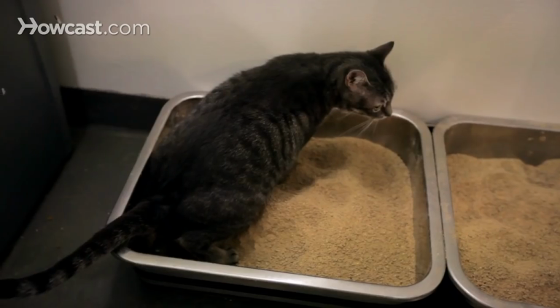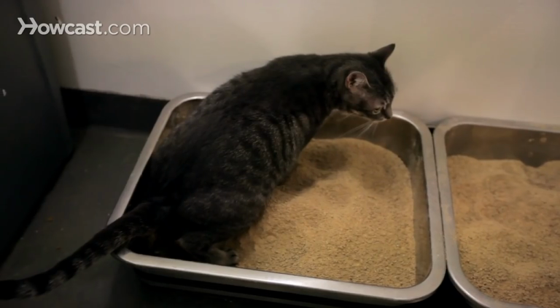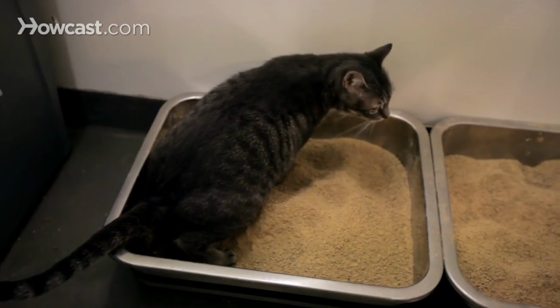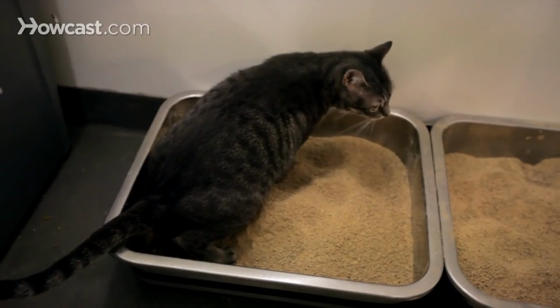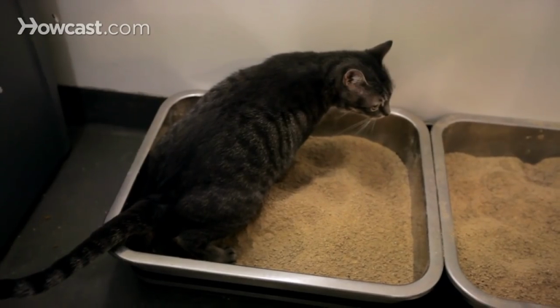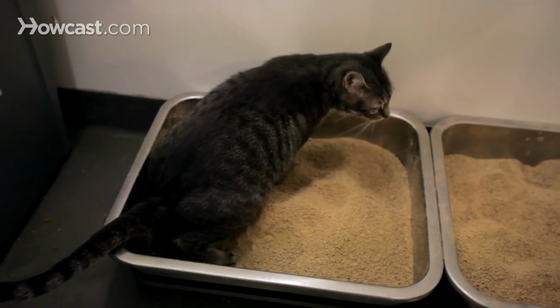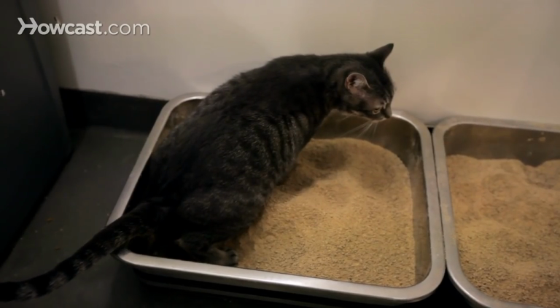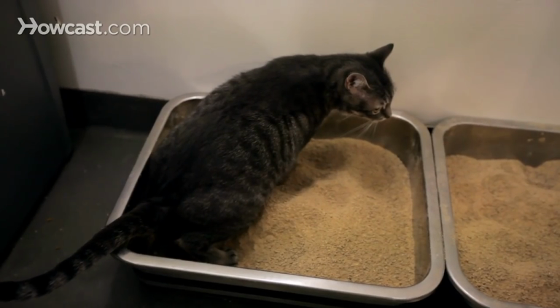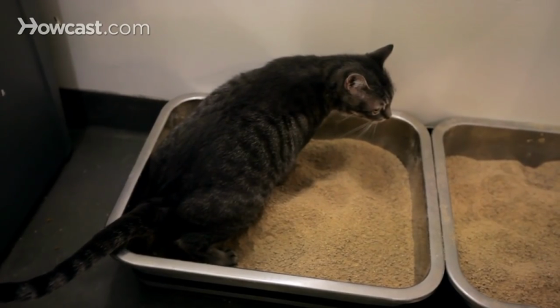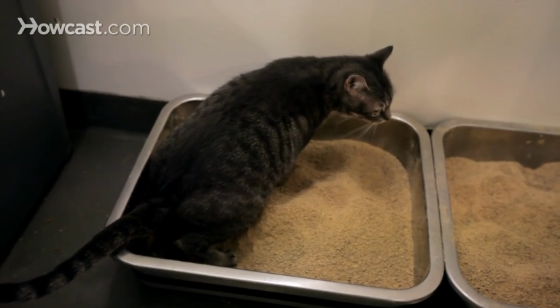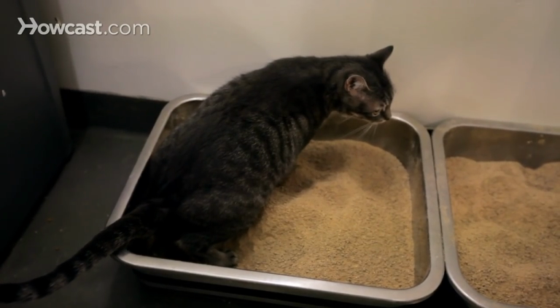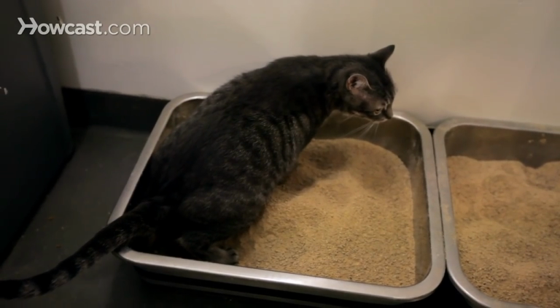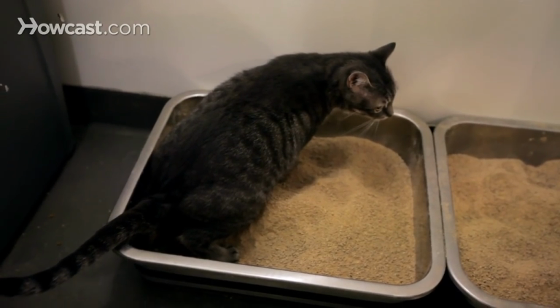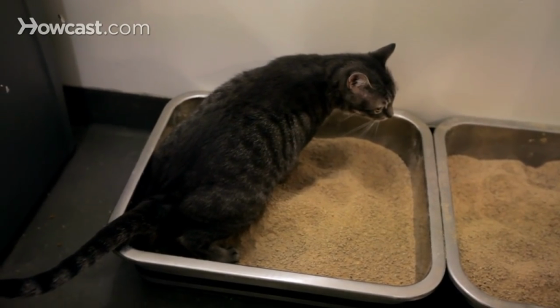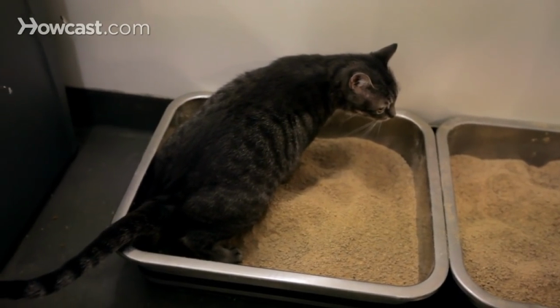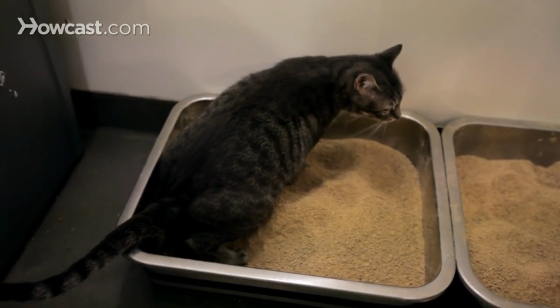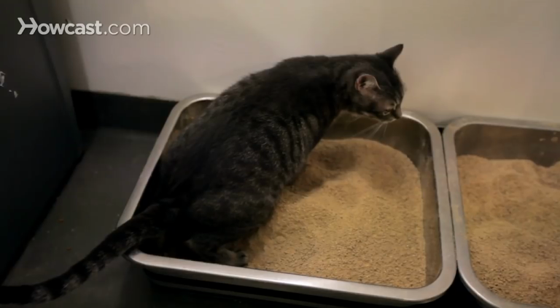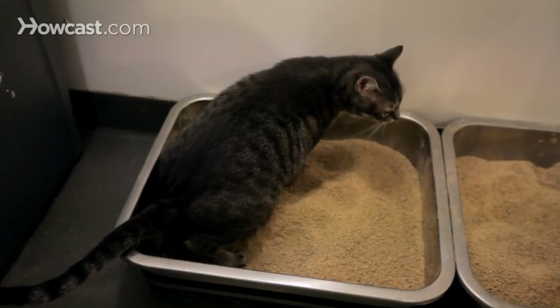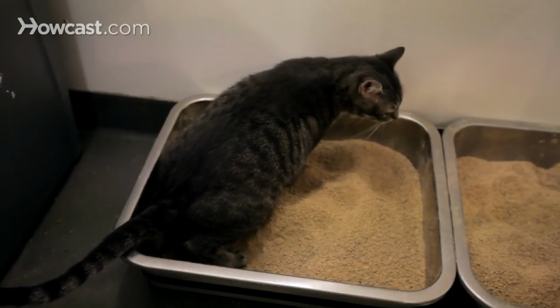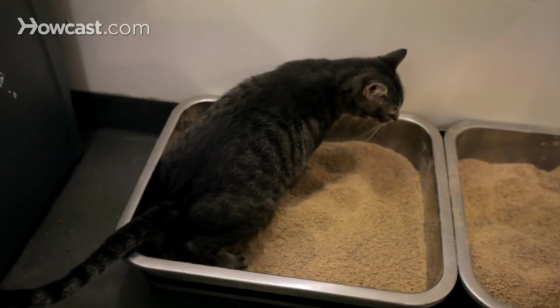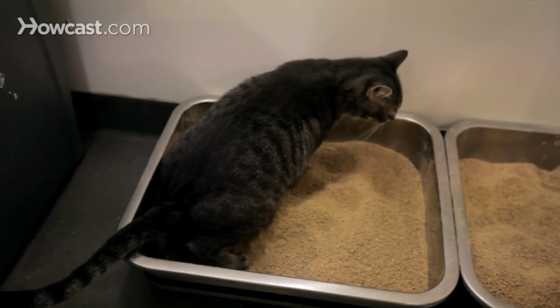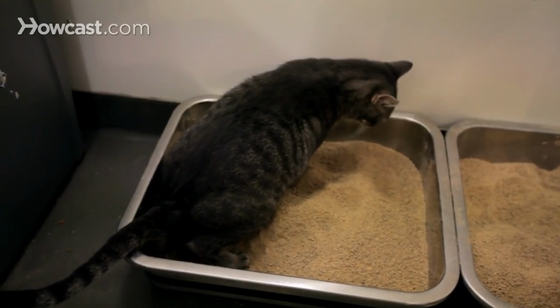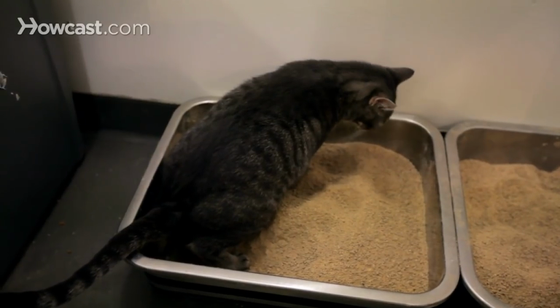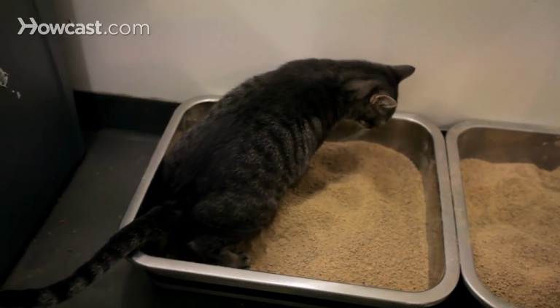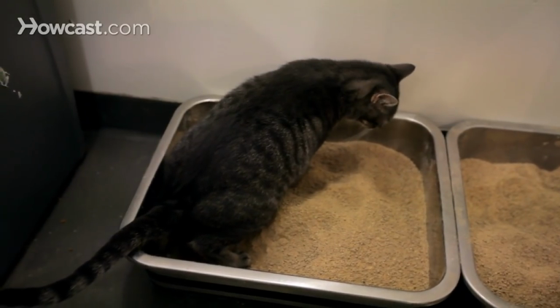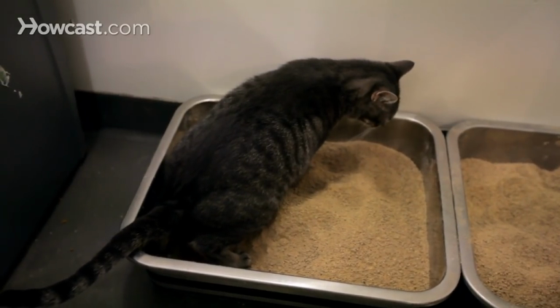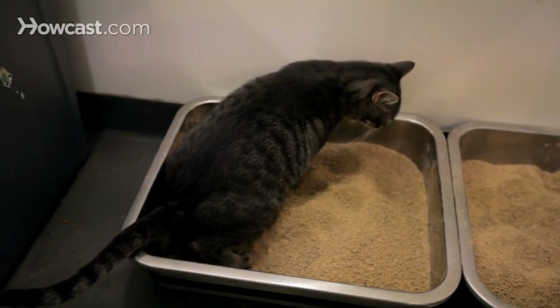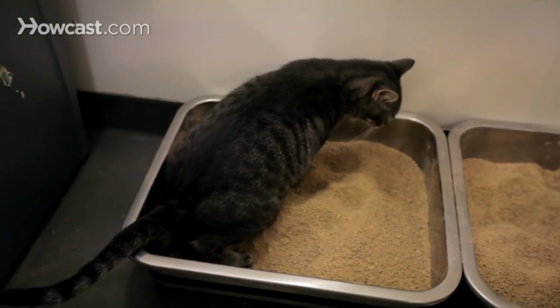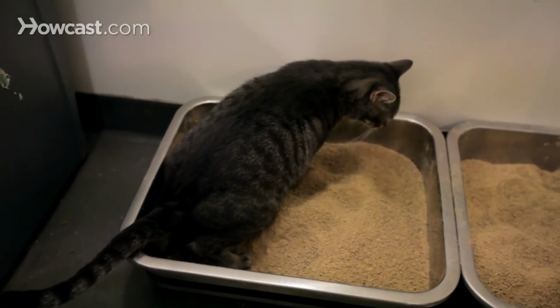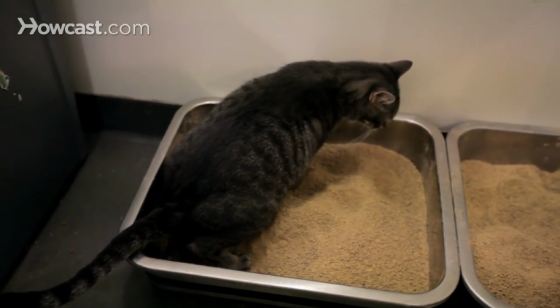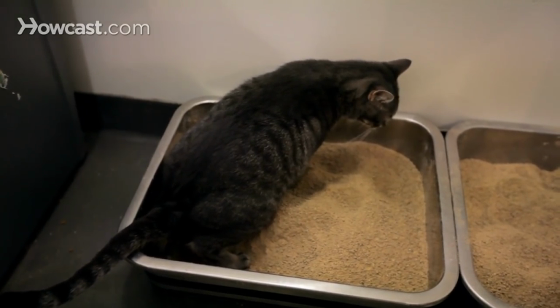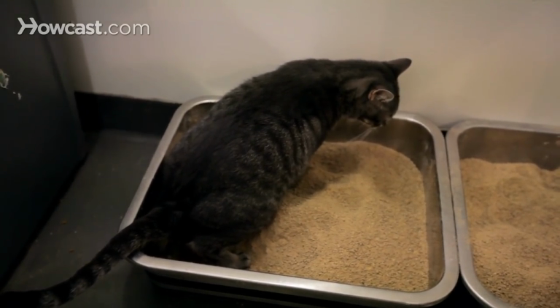If those things don't help, you should touch base with your veterinarian again, because within a week or so, your cat should be back in the box. We'll see you next time.